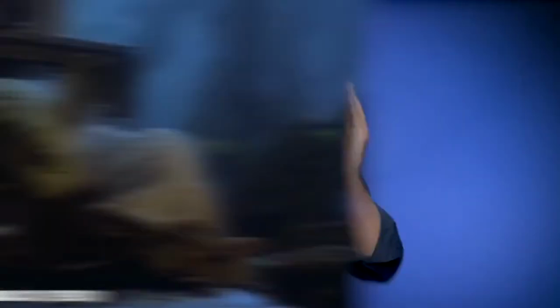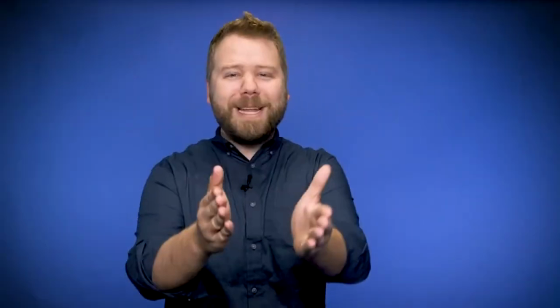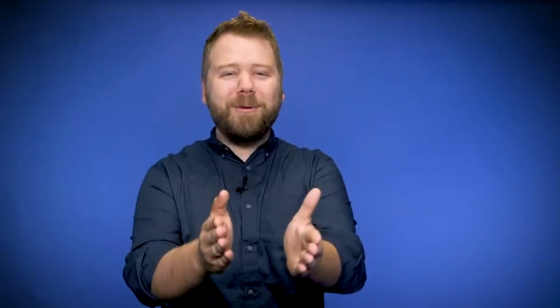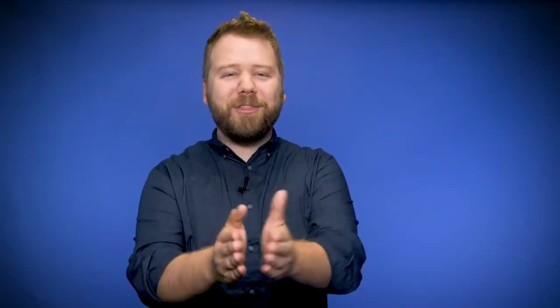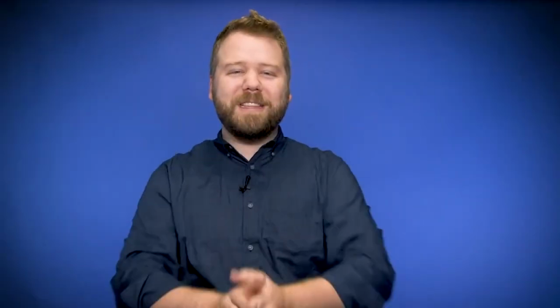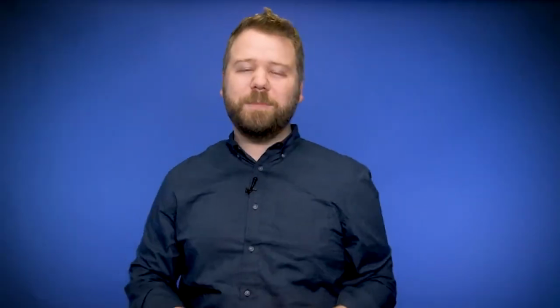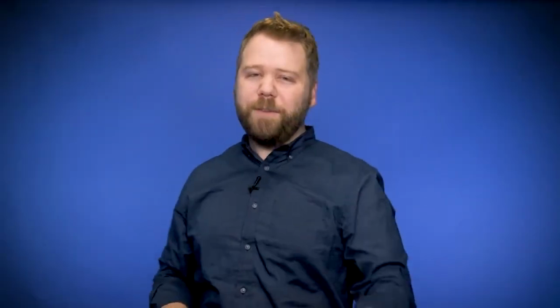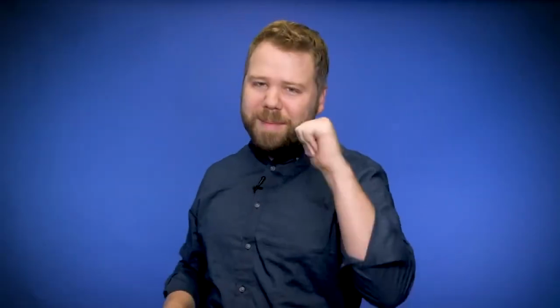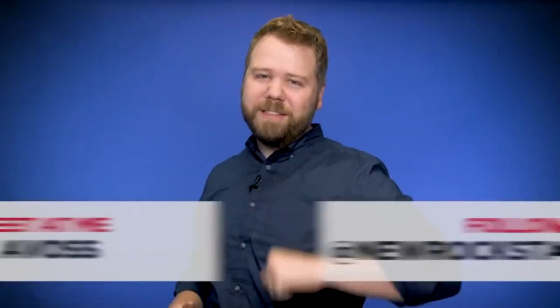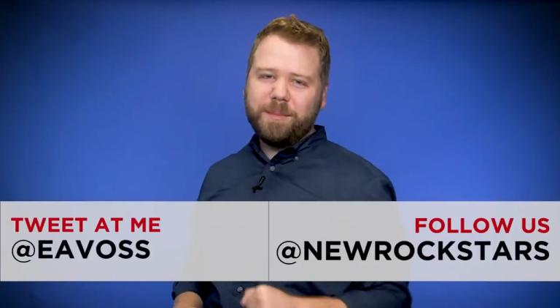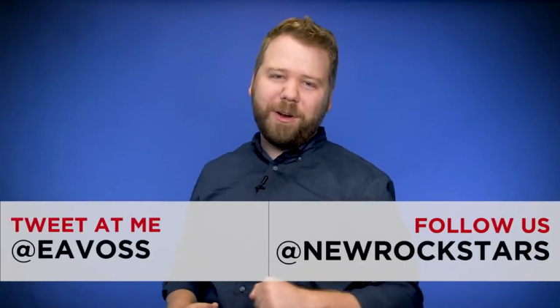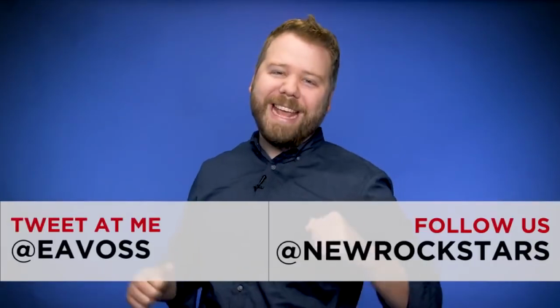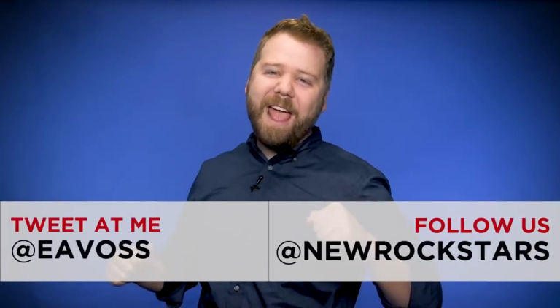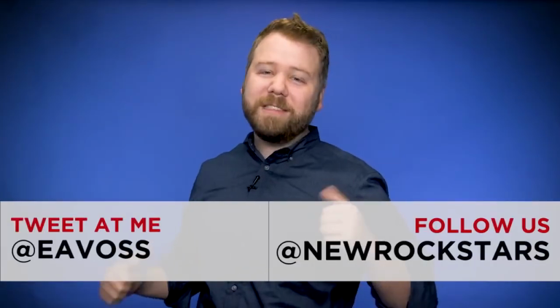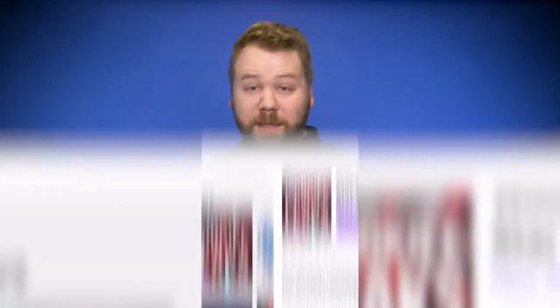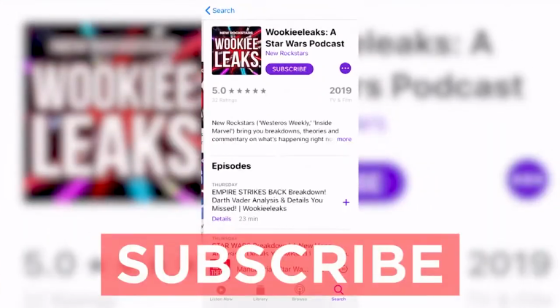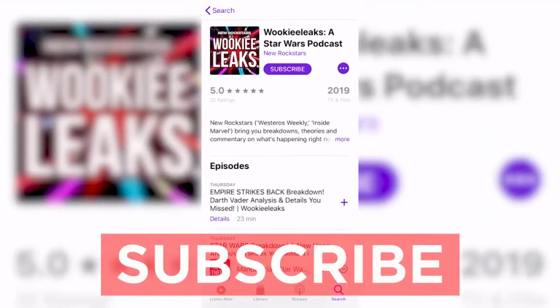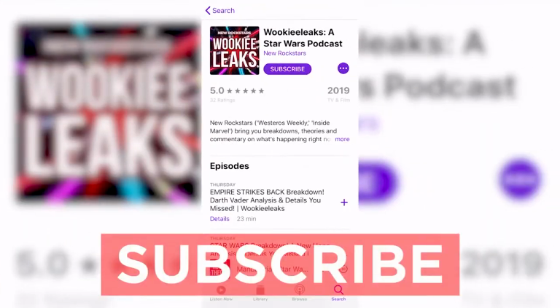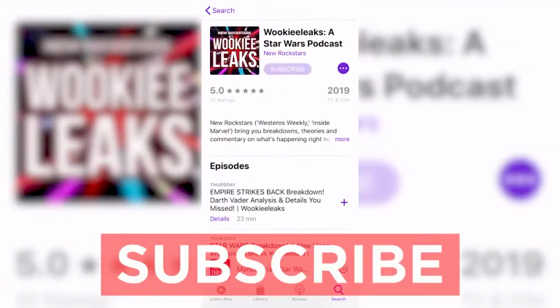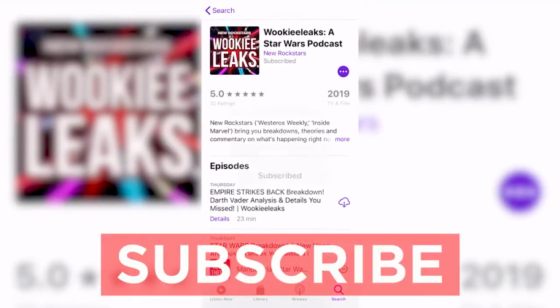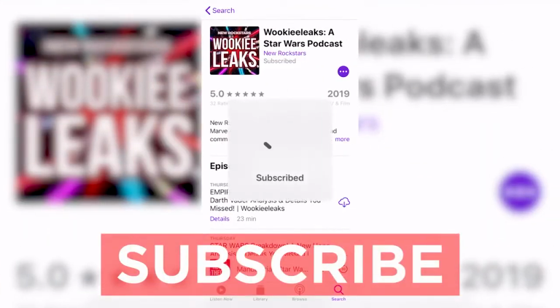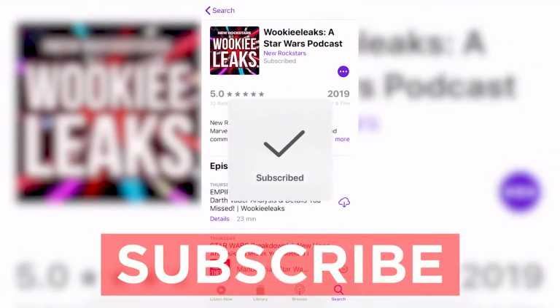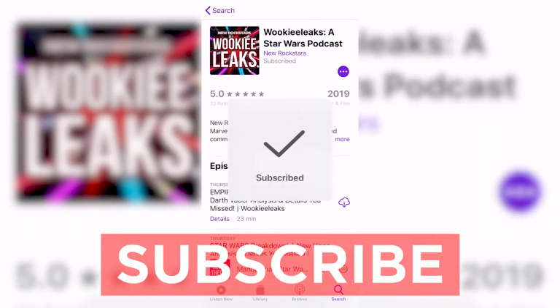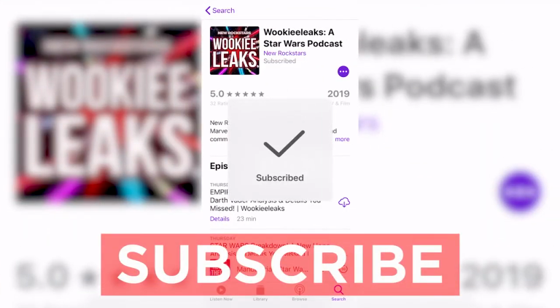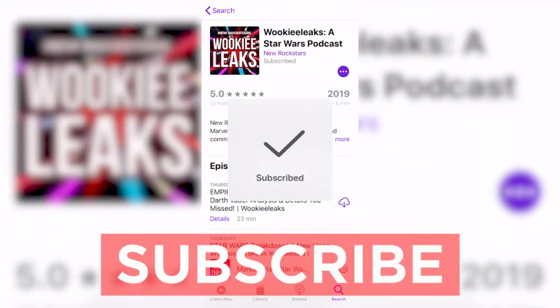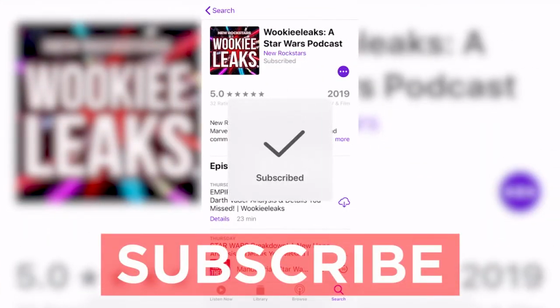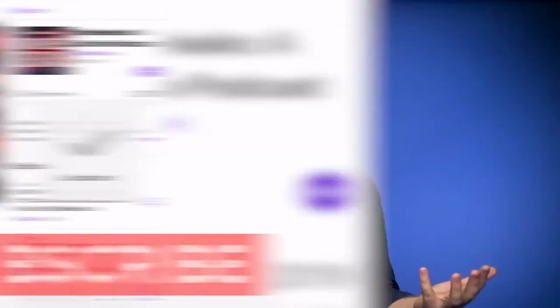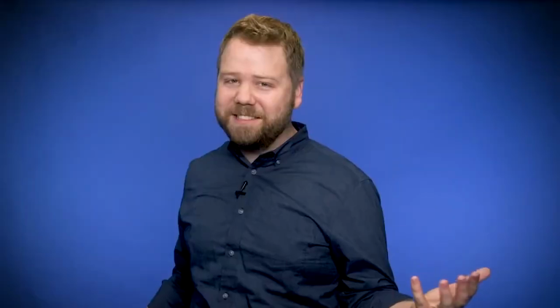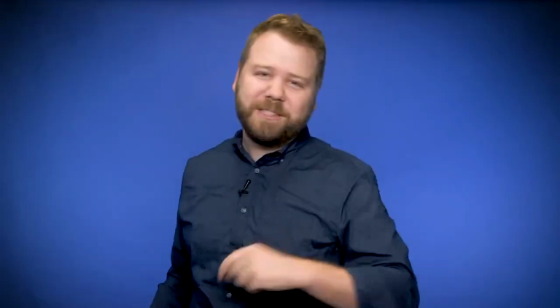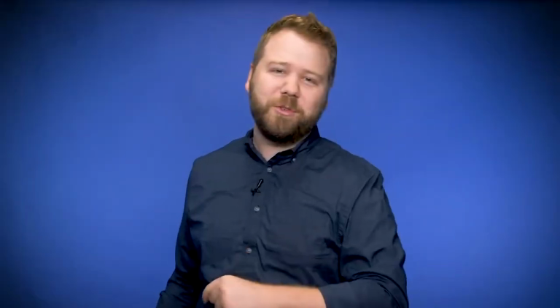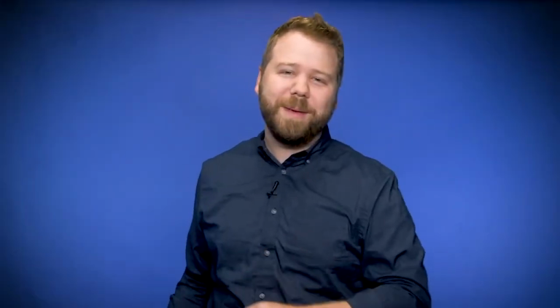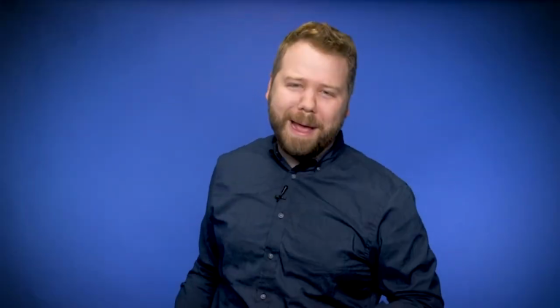Comment down below with your thoughts on this episode. Follow me on Instagram and Twitter at EAVOS, and subscribe to our Wookiee Leaks podcast feed for all of our Star Wars analysis. Thanks for joining me. Bye.